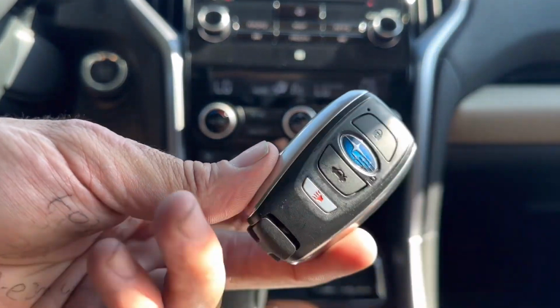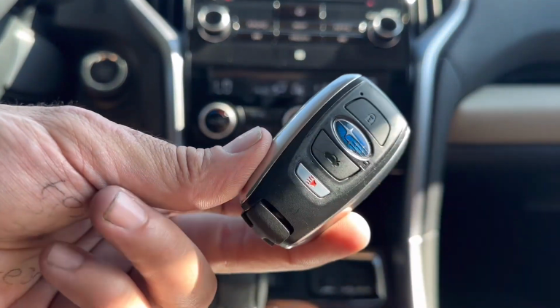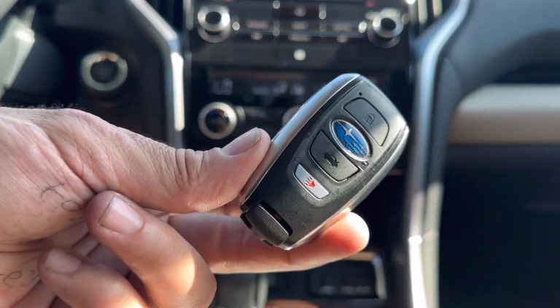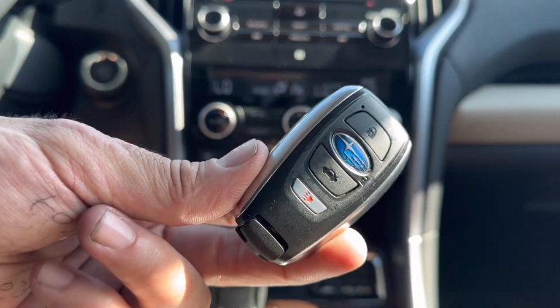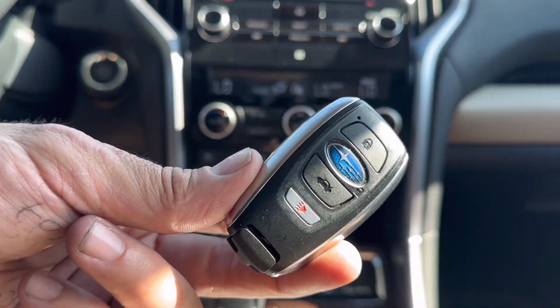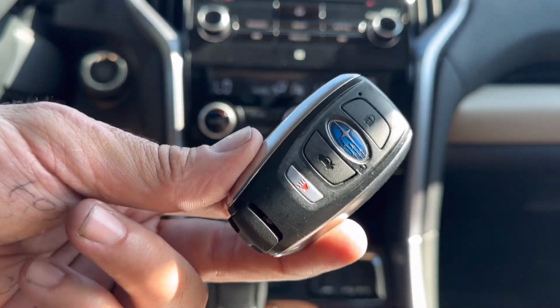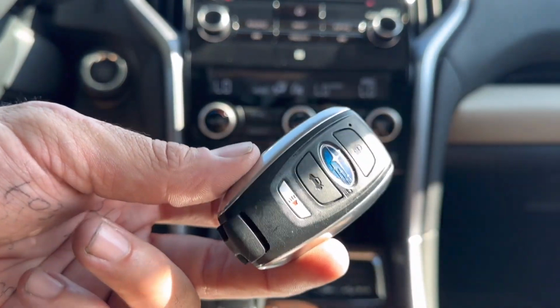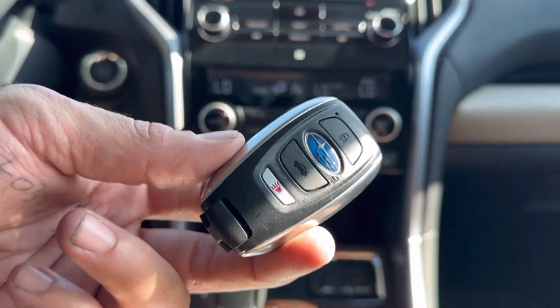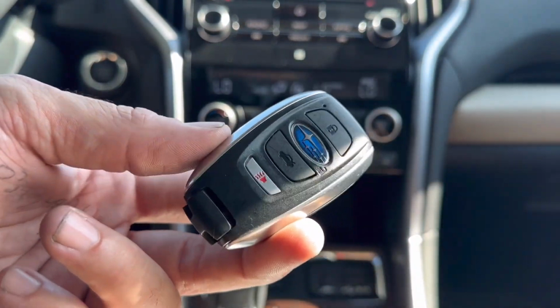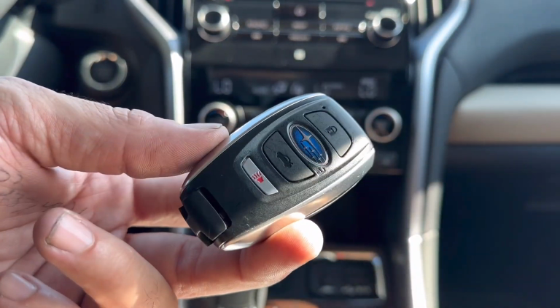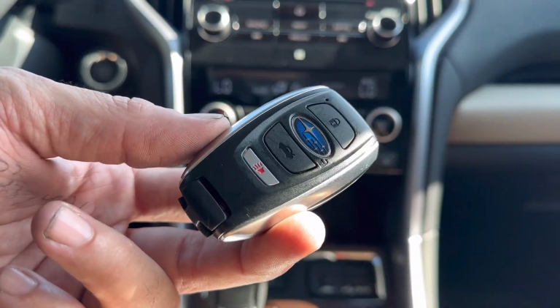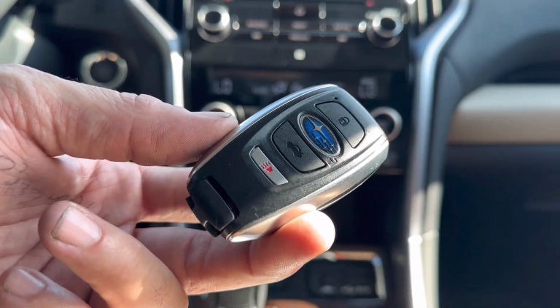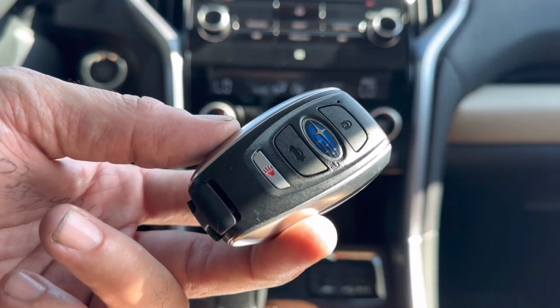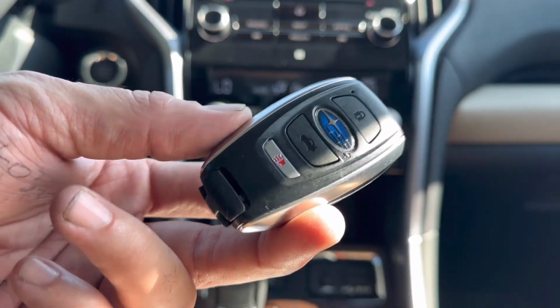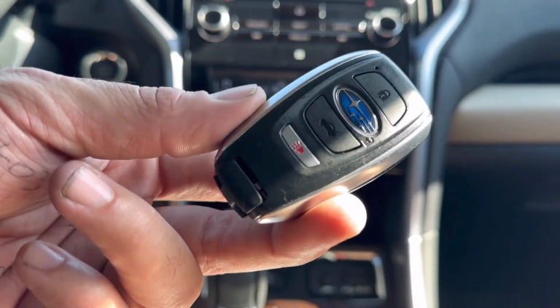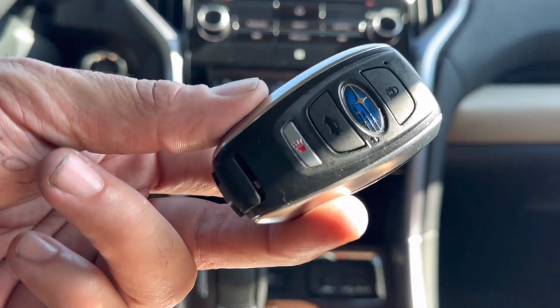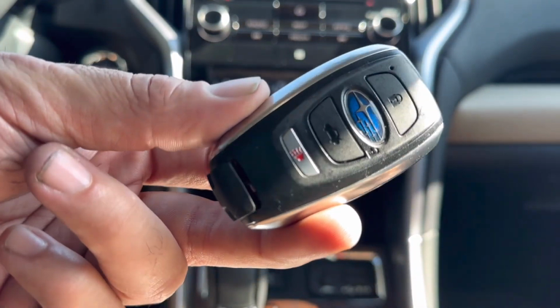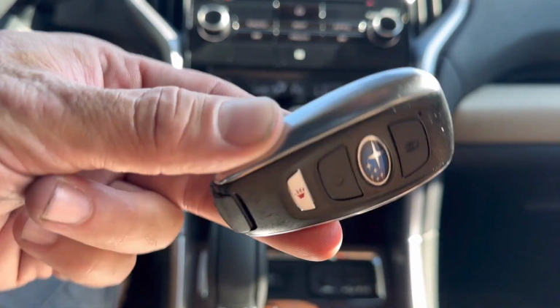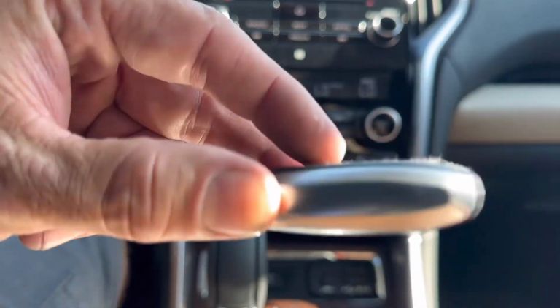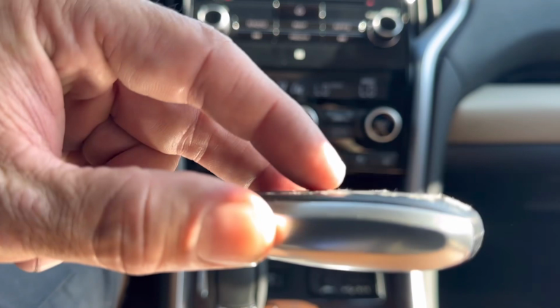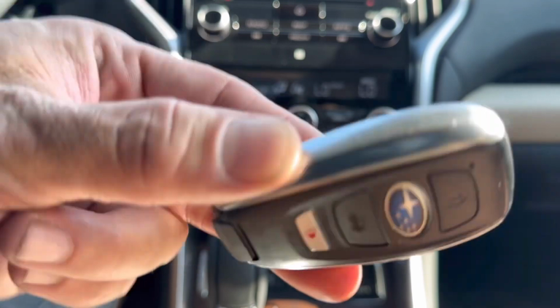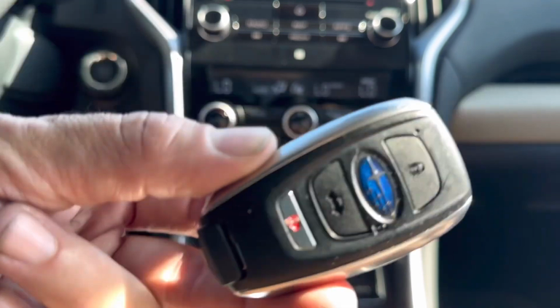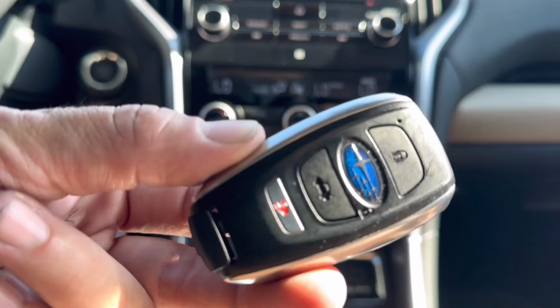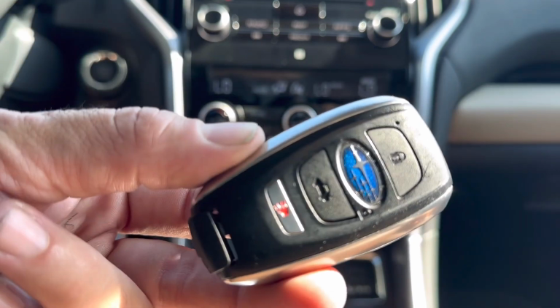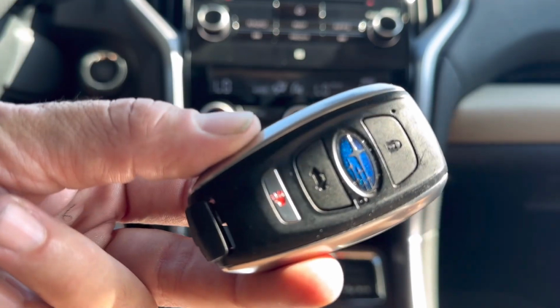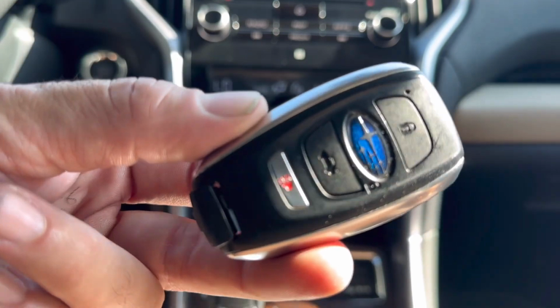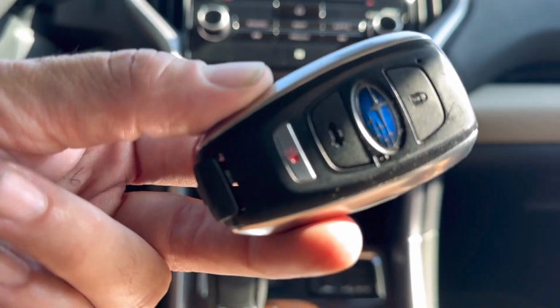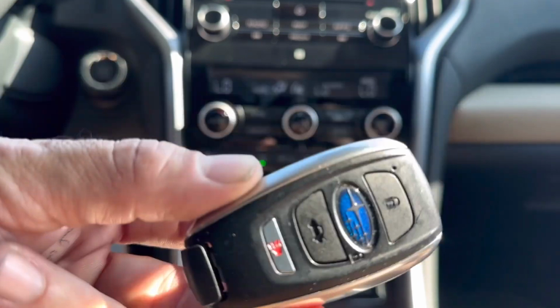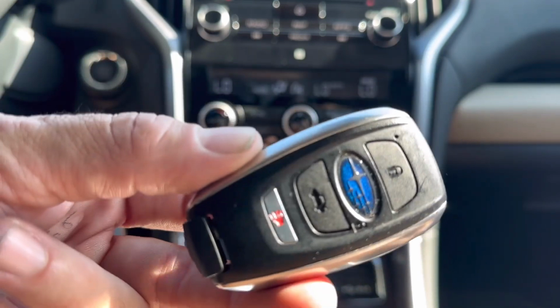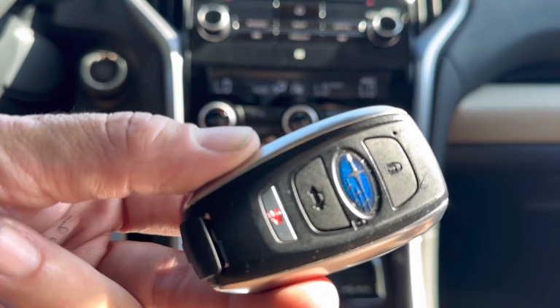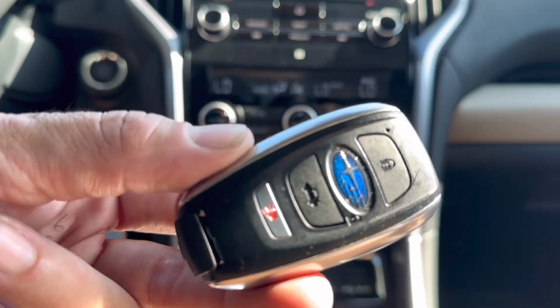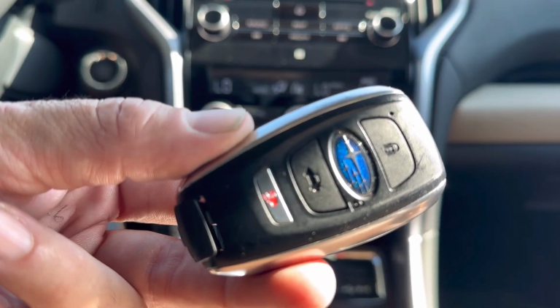What's going on guys, today I'm going to show you how to replace your key fob's battery in a 2018 Subaru Ascent.